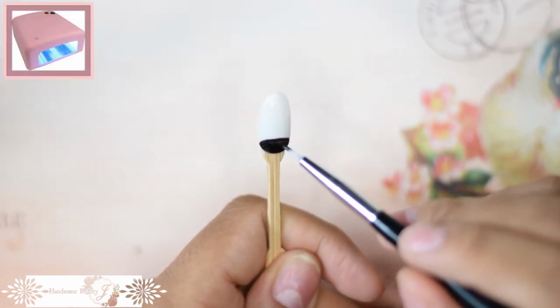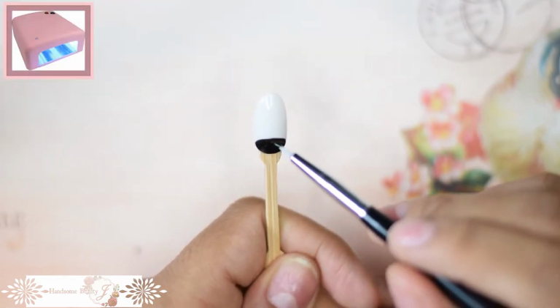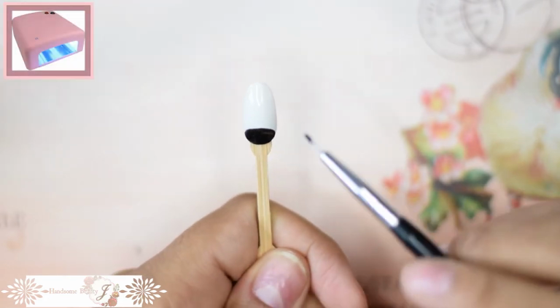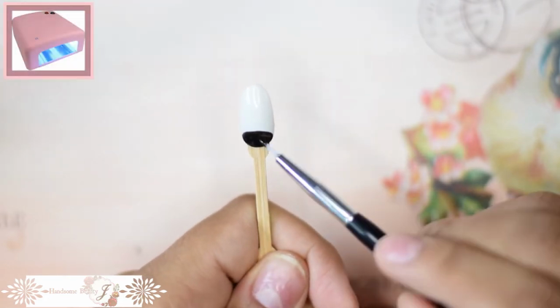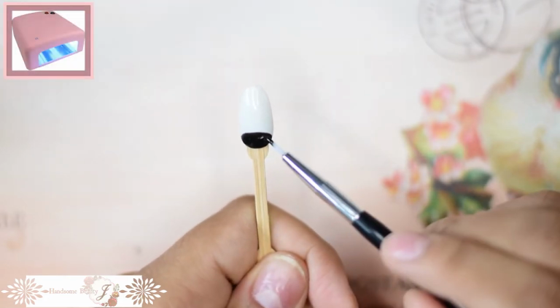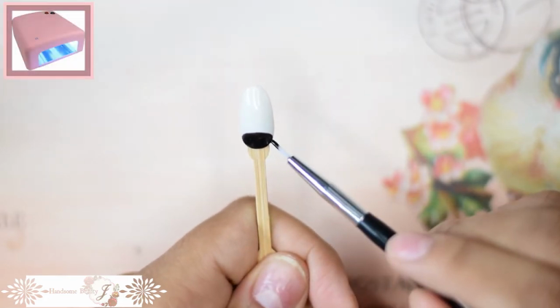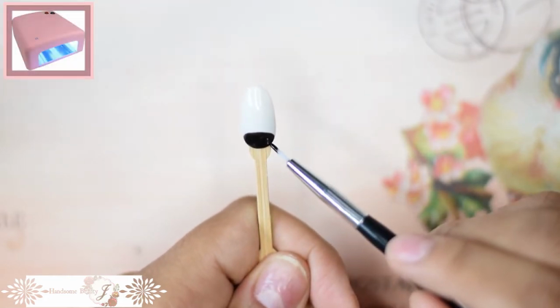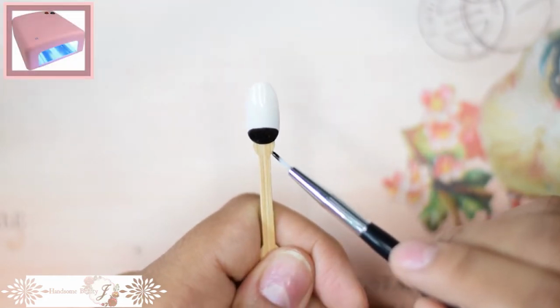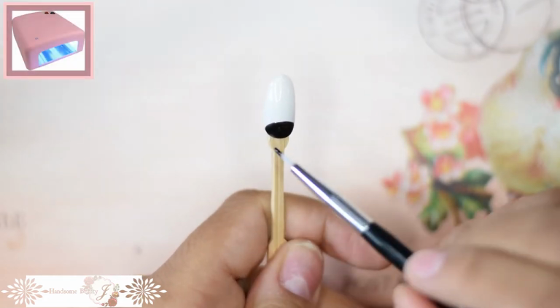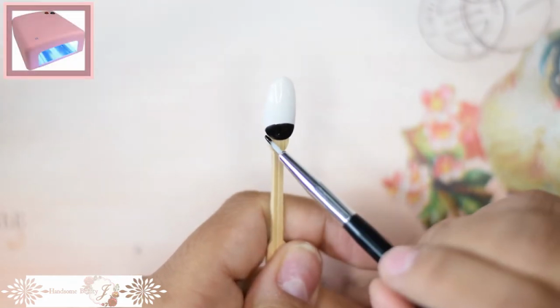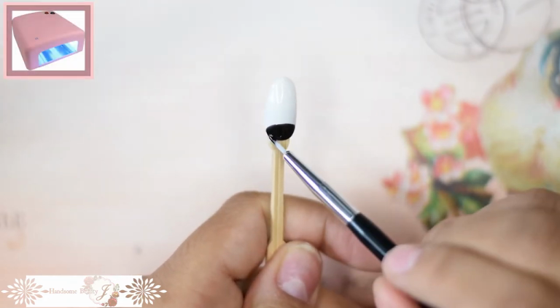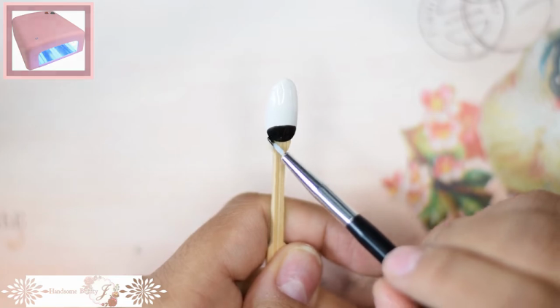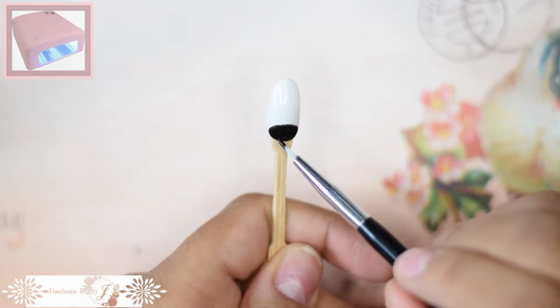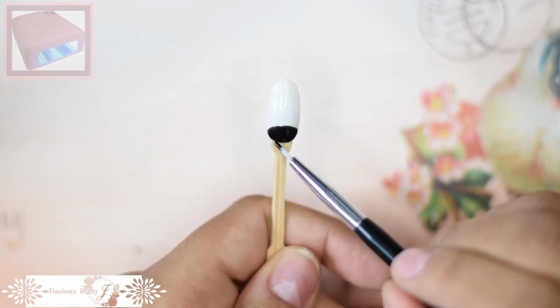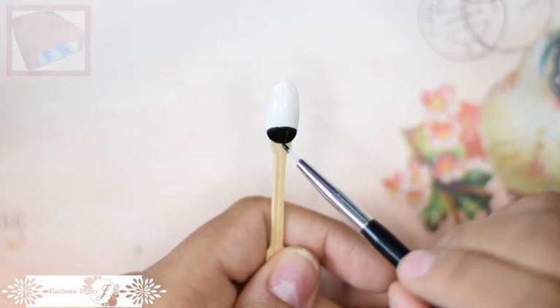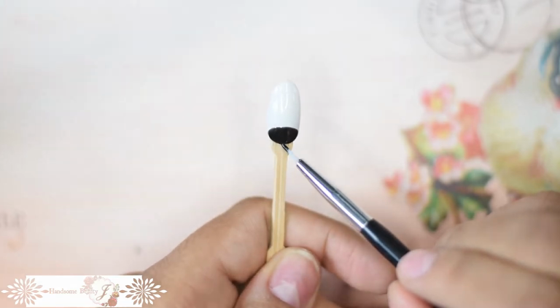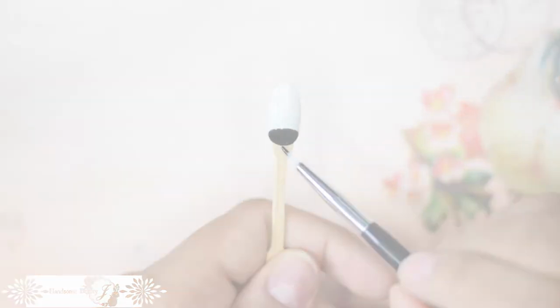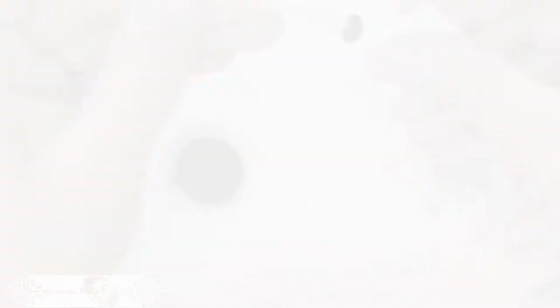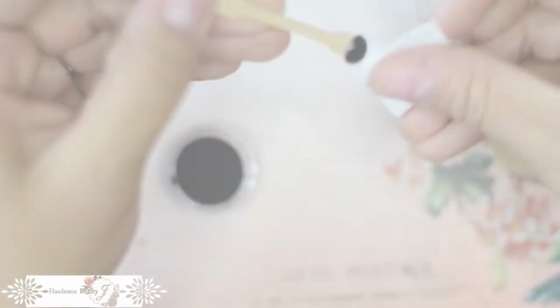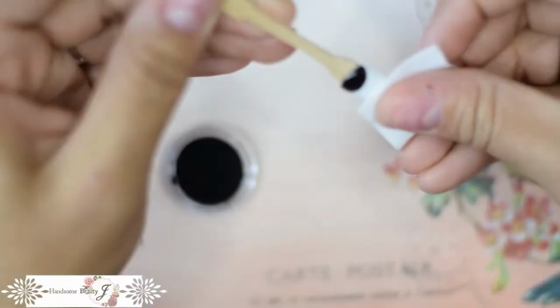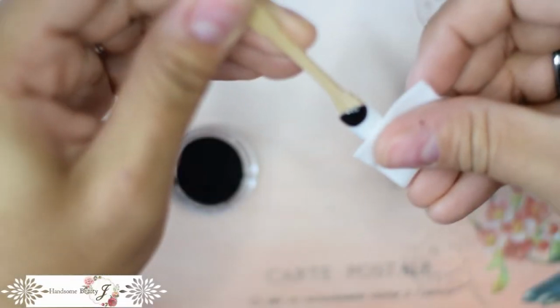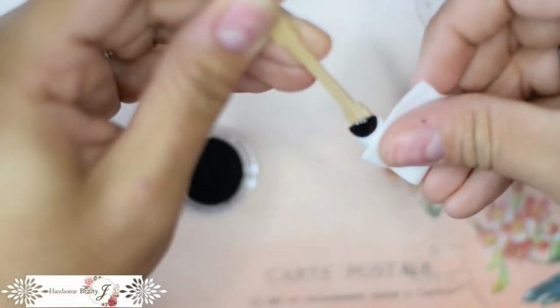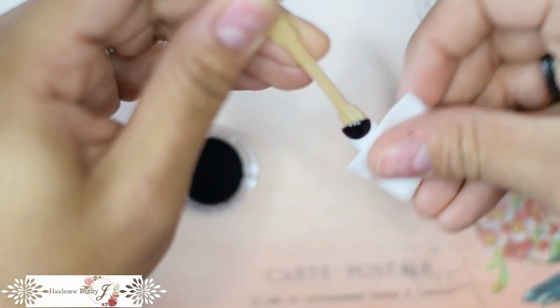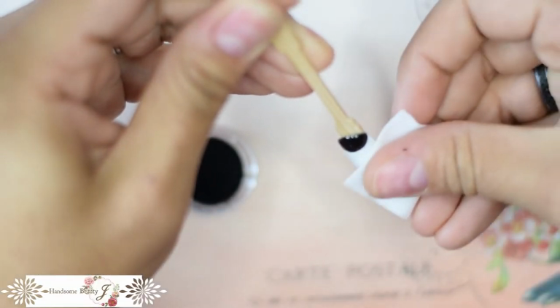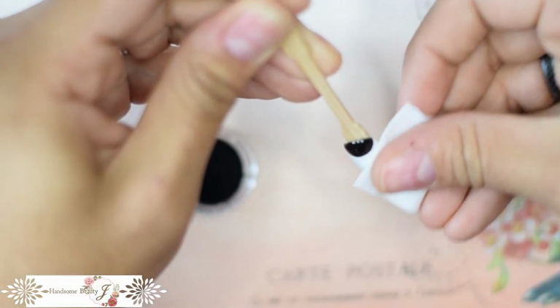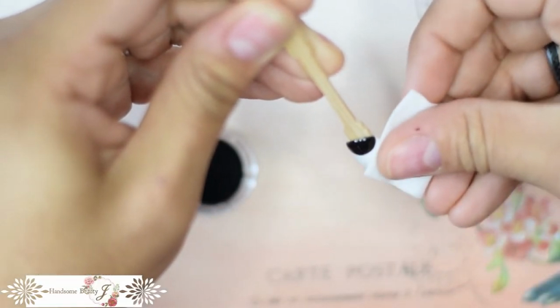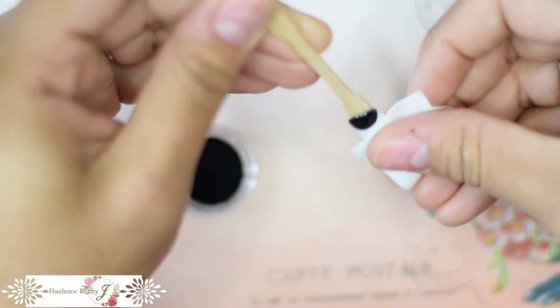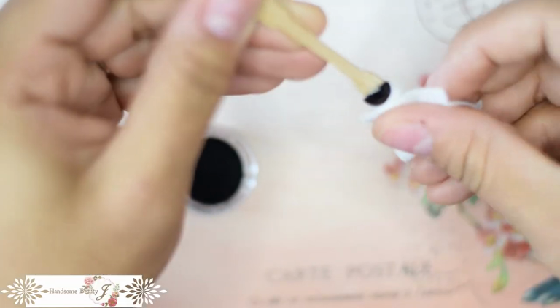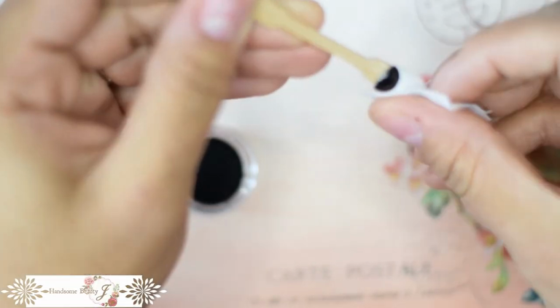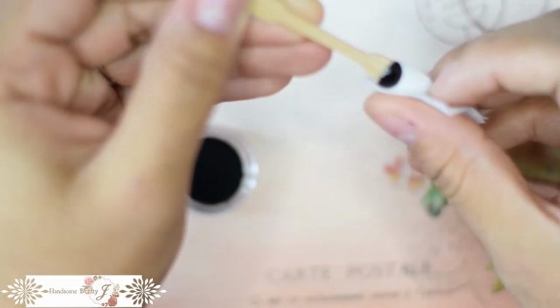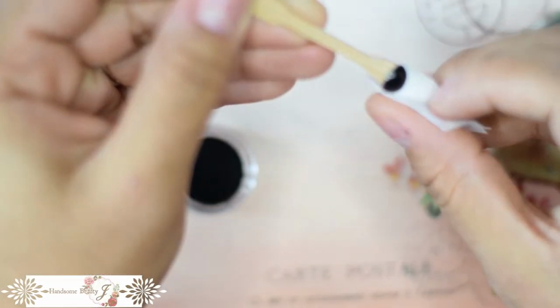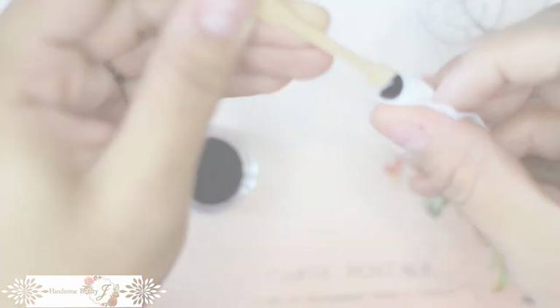Cure the nail or let the polish dry completely. Once it's cured, remove the tacky uncured layer of gel.